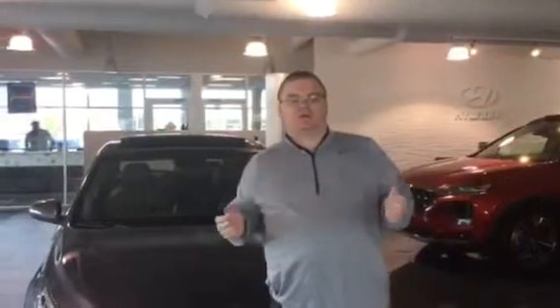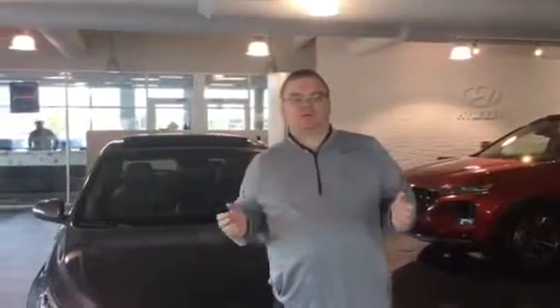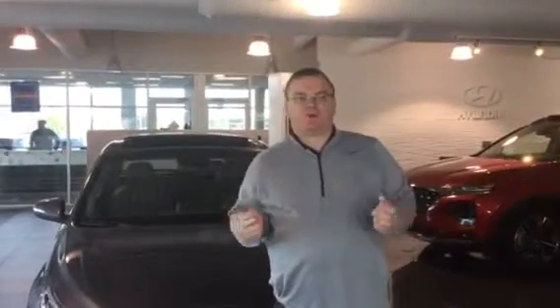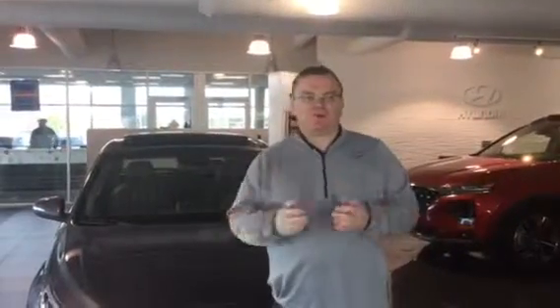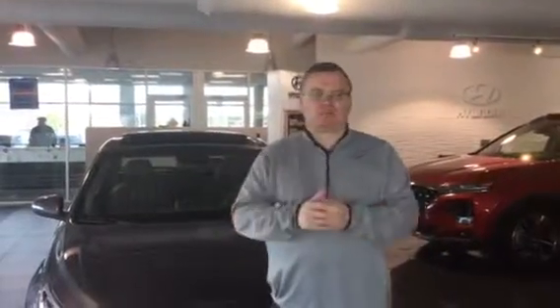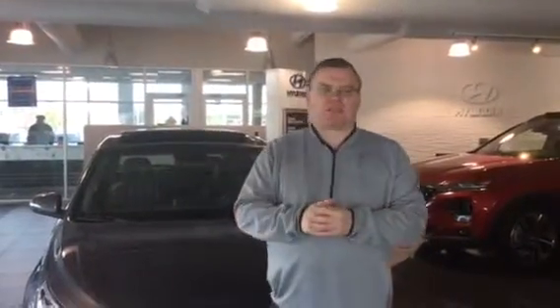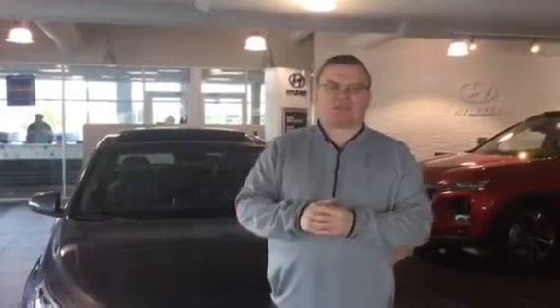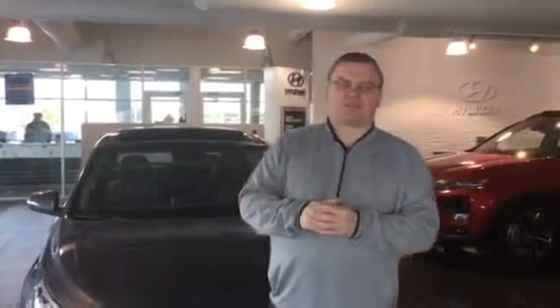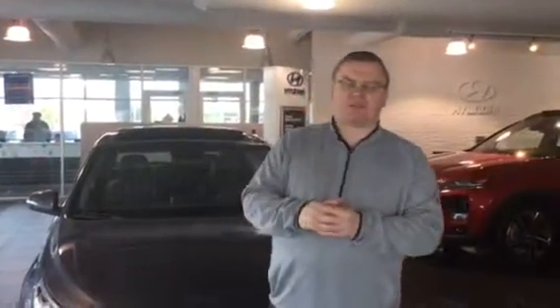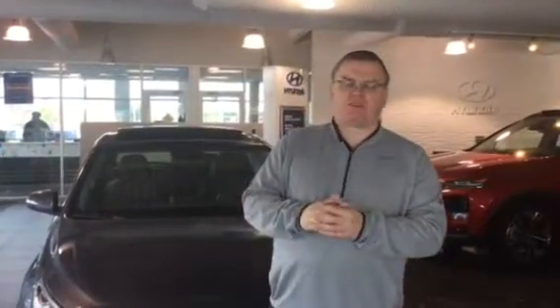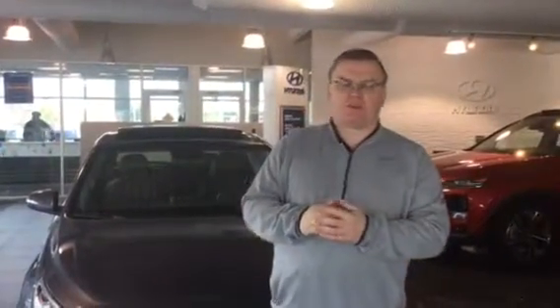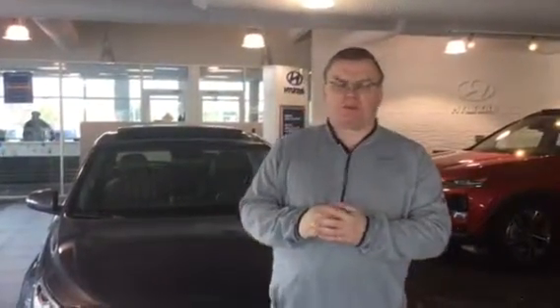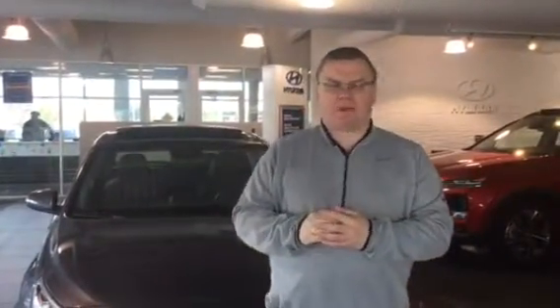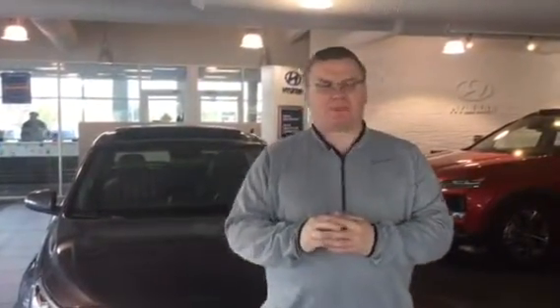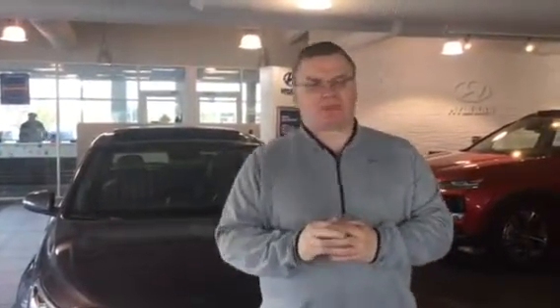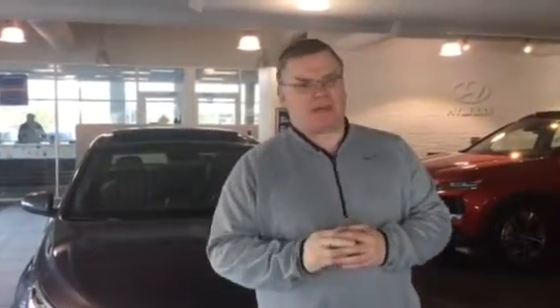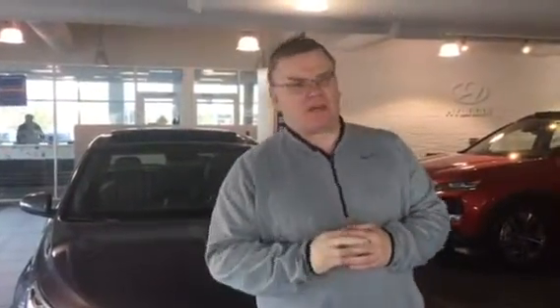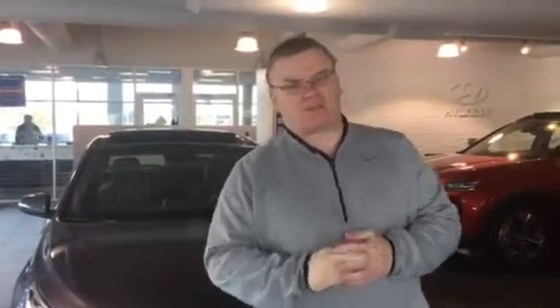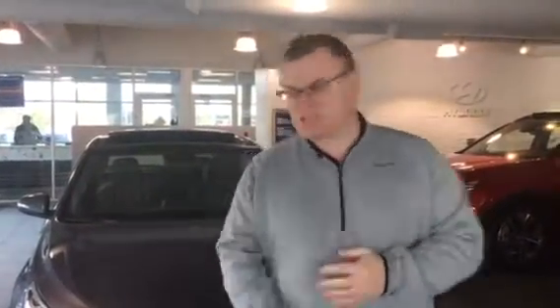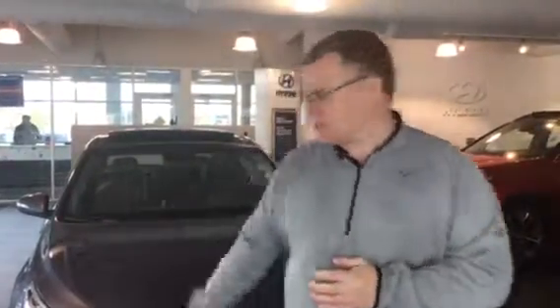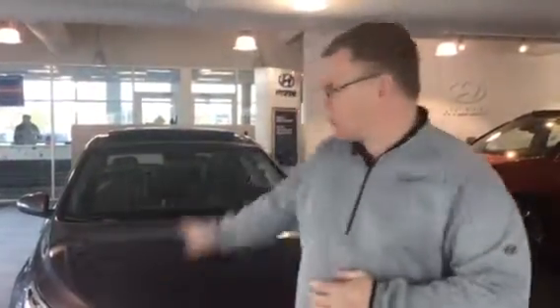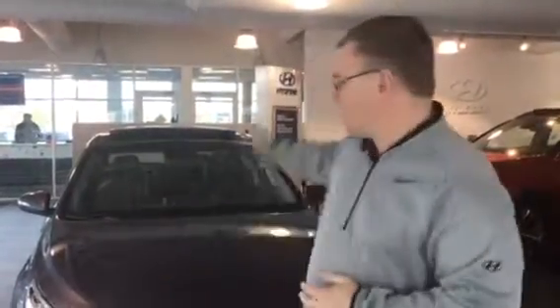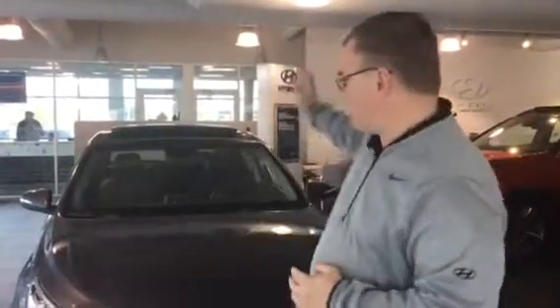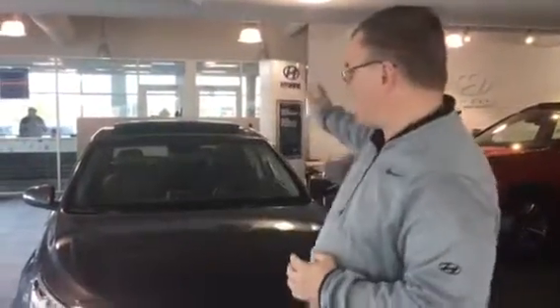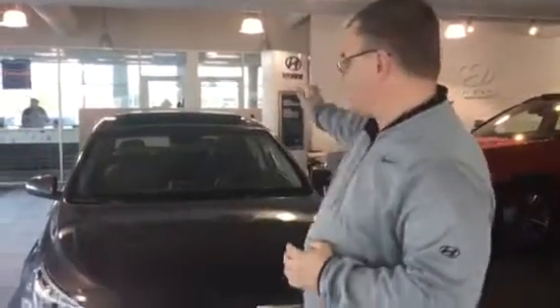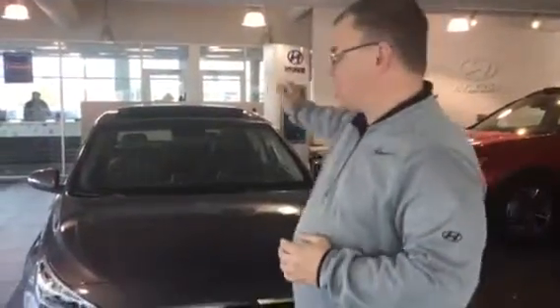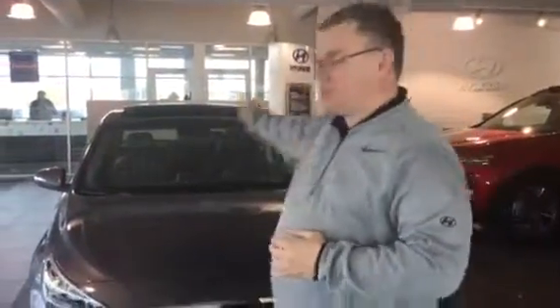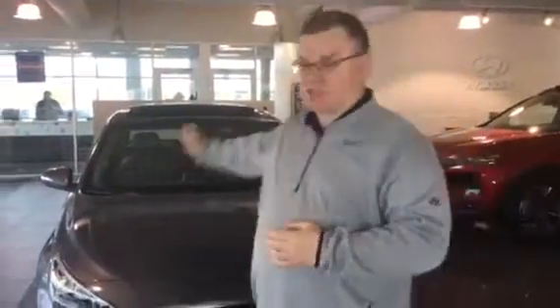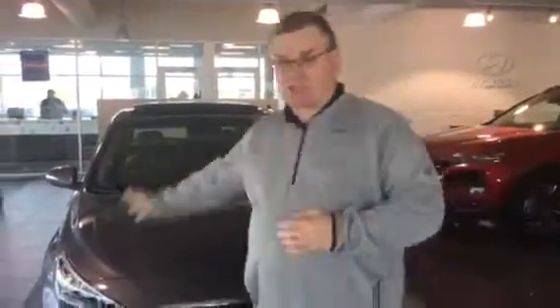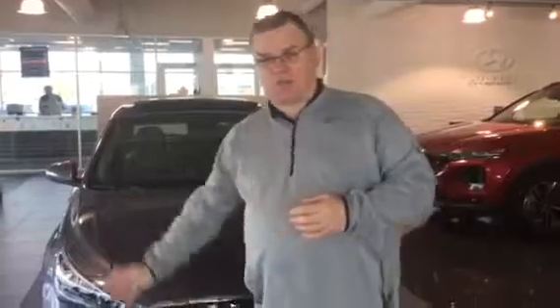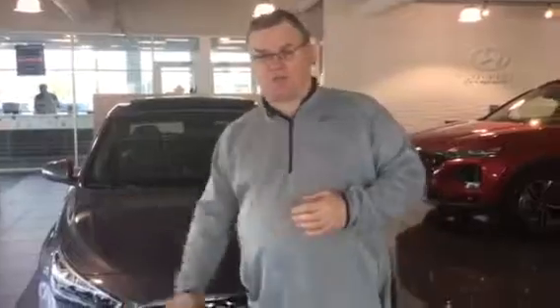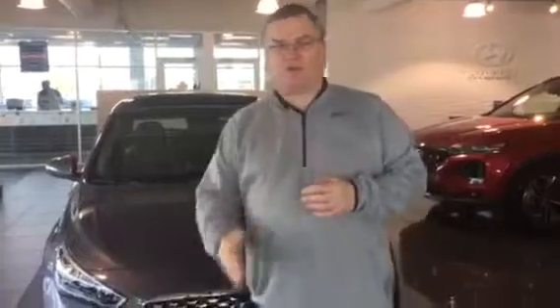Good morning, and thank you for being here. As you can see, I've got one right here on the showroom floor — the Hyundai Elantra.